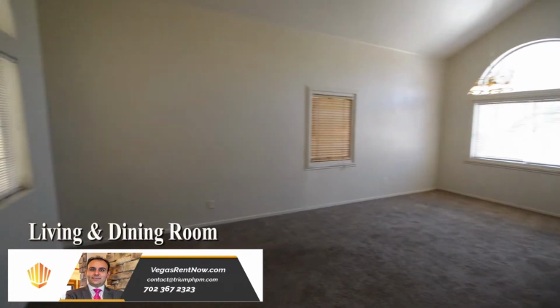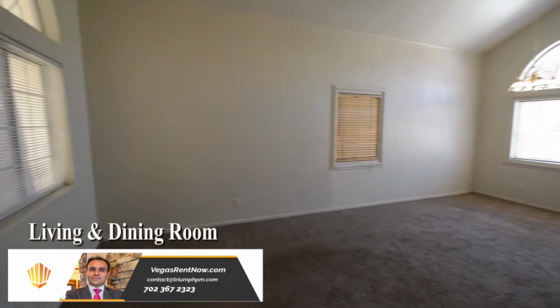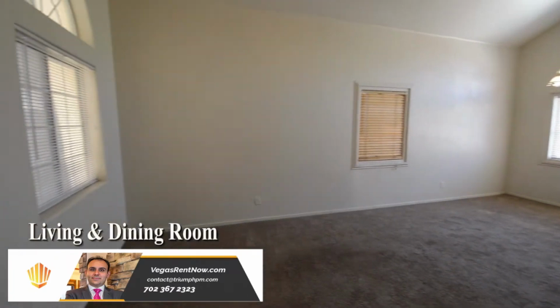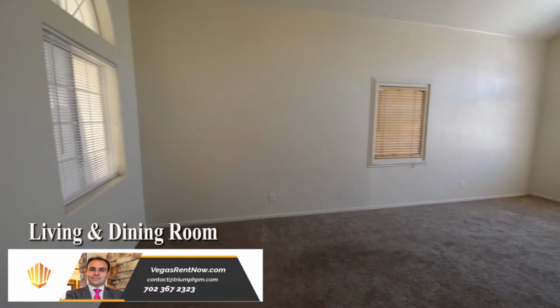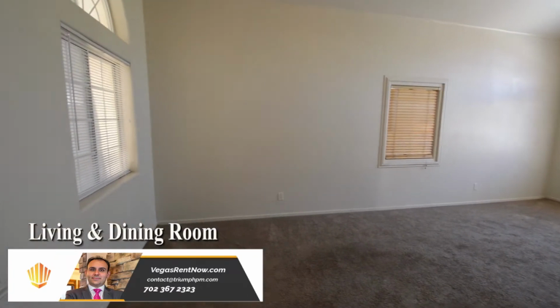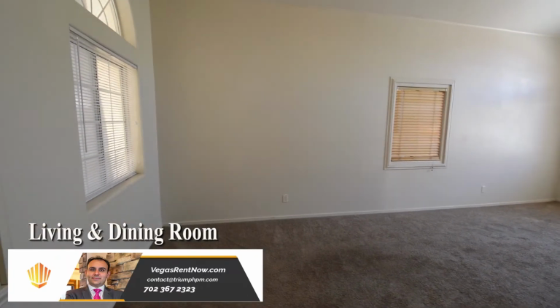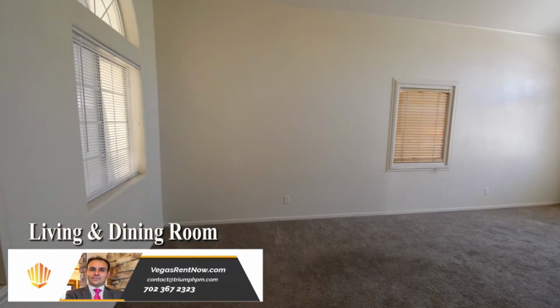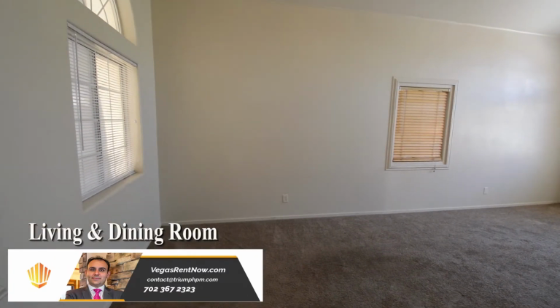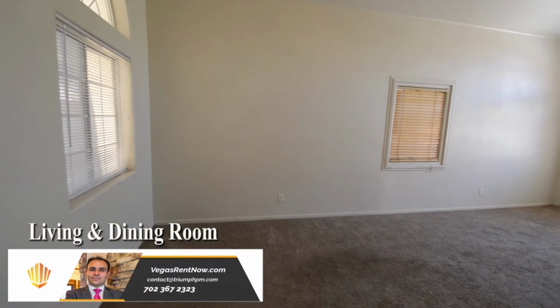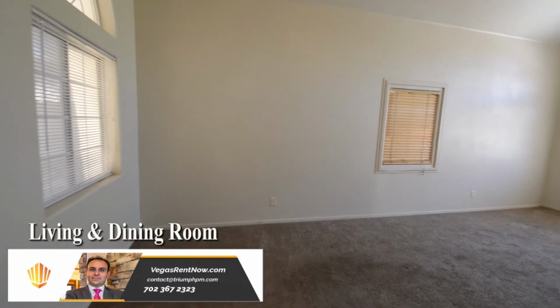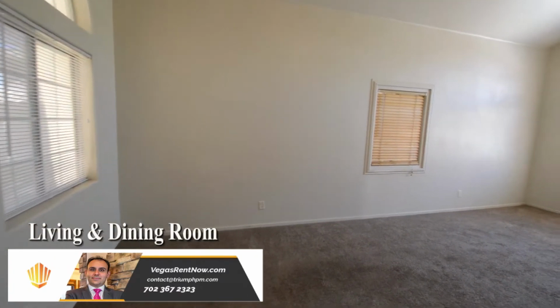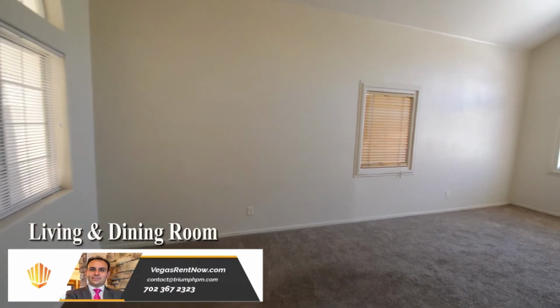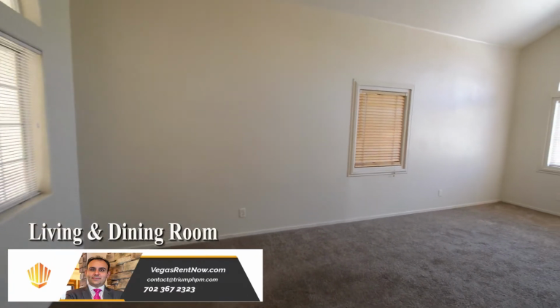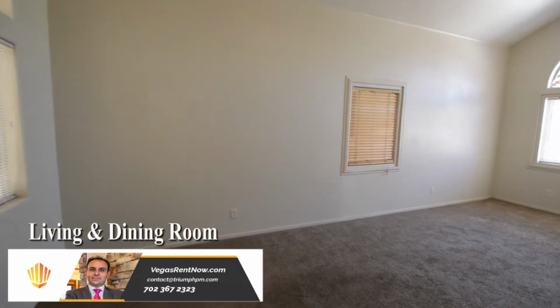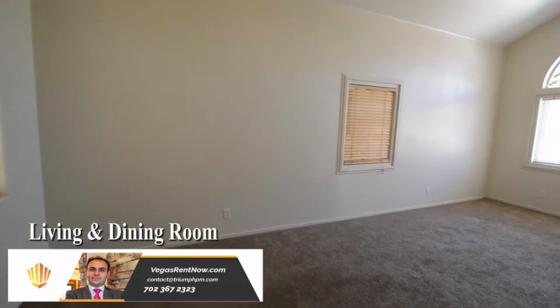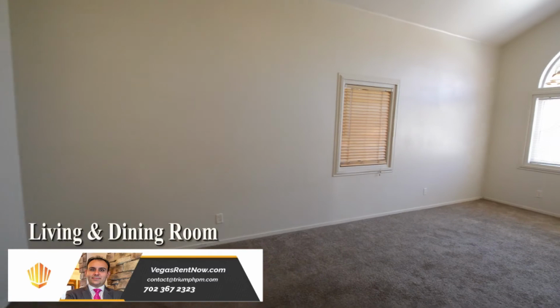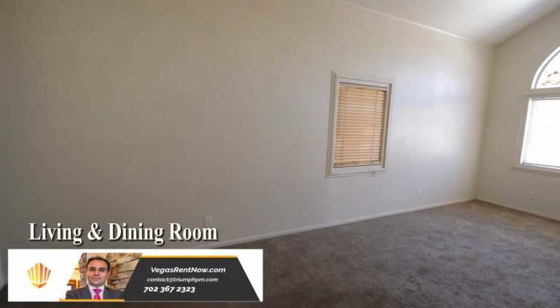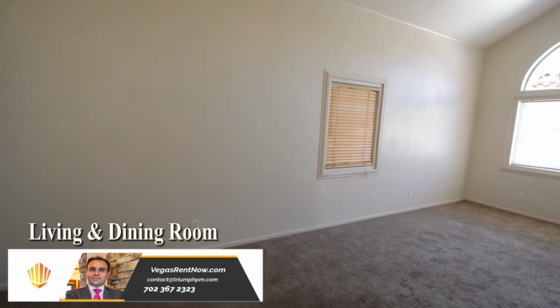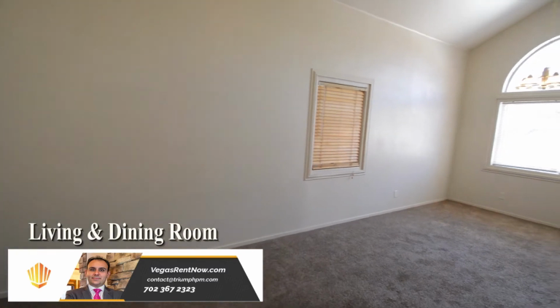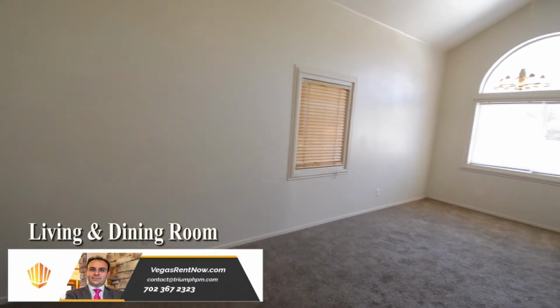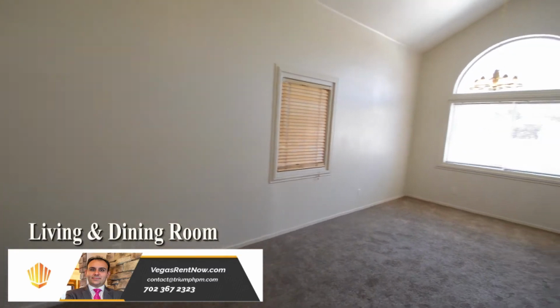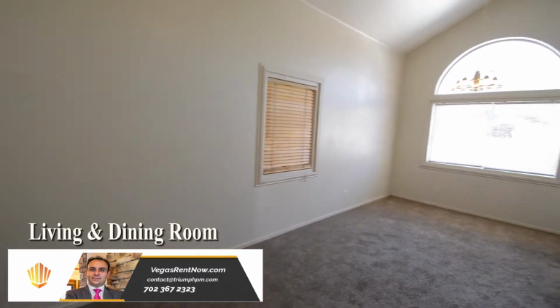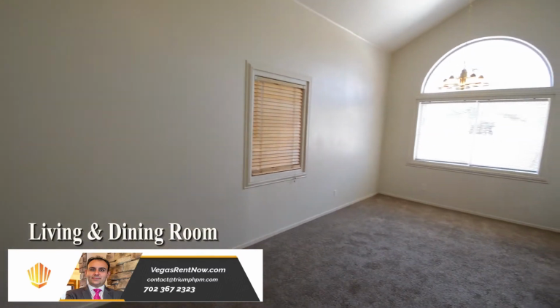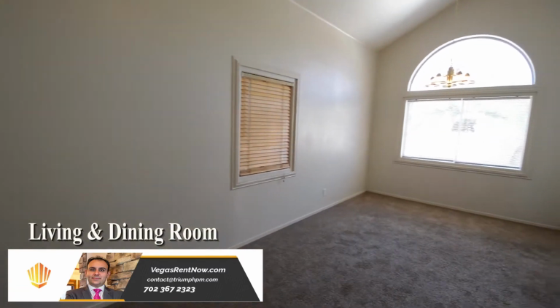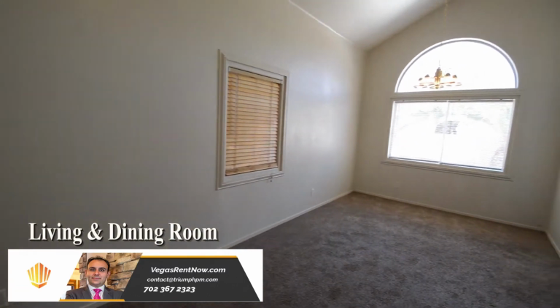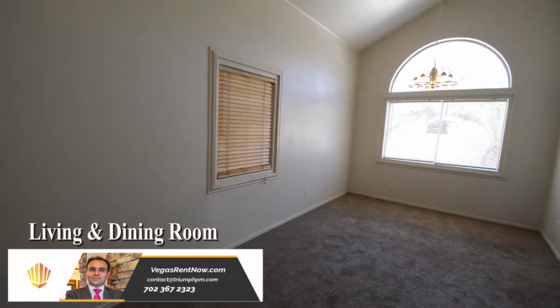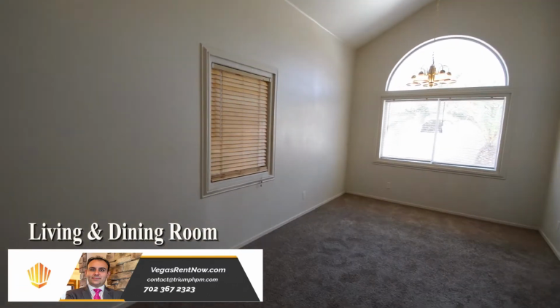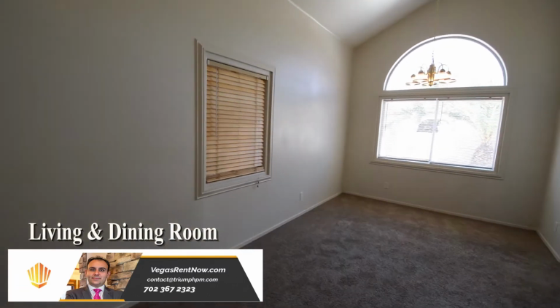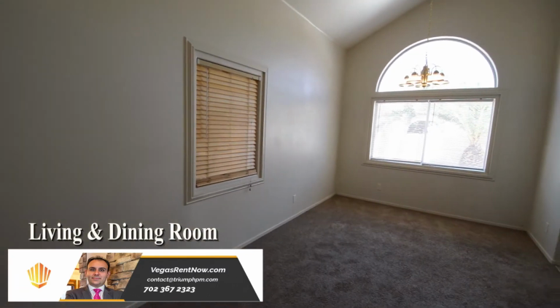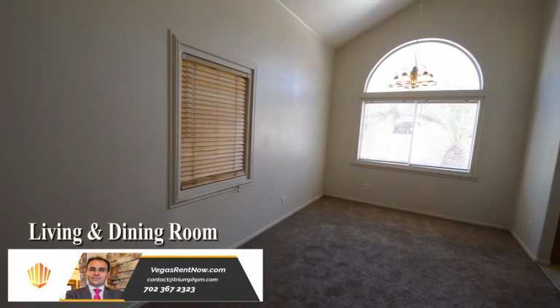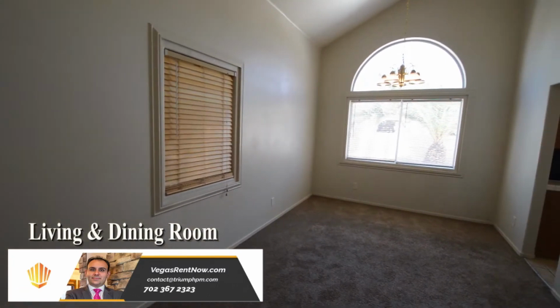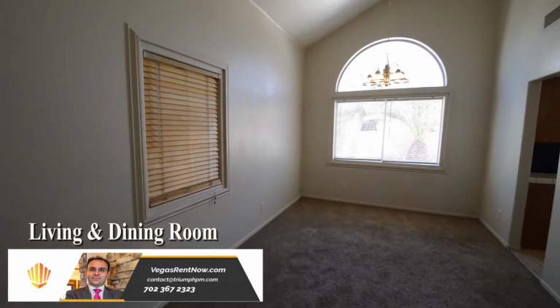The living and dining room has carpet flooring, a chandelier, window blinds and a vaulted ceiling.